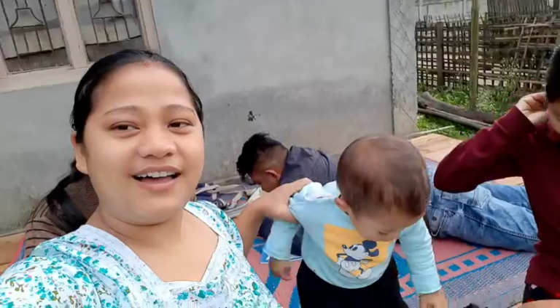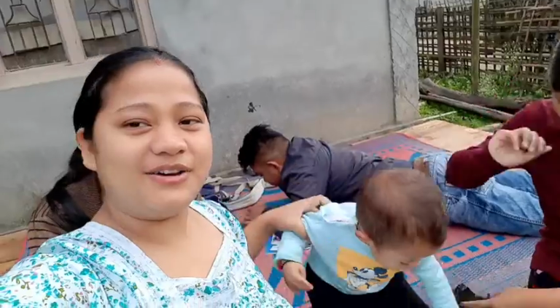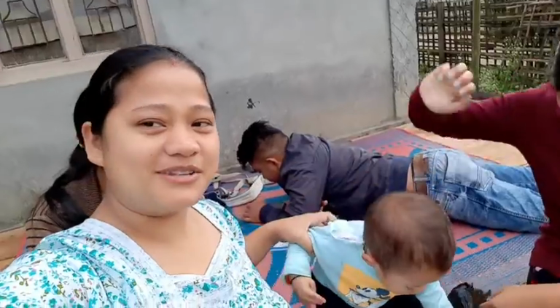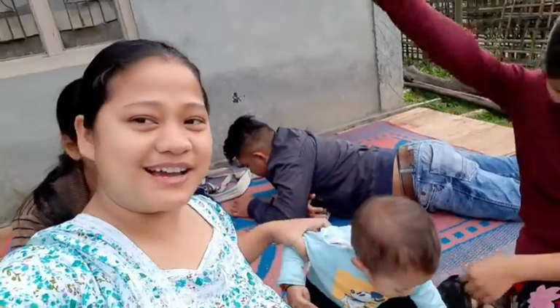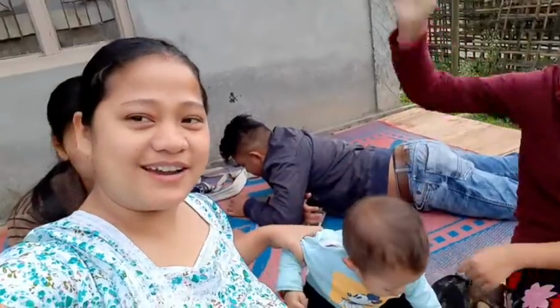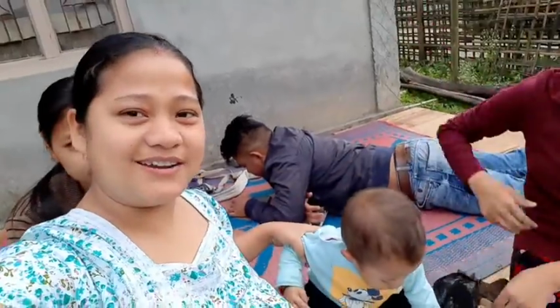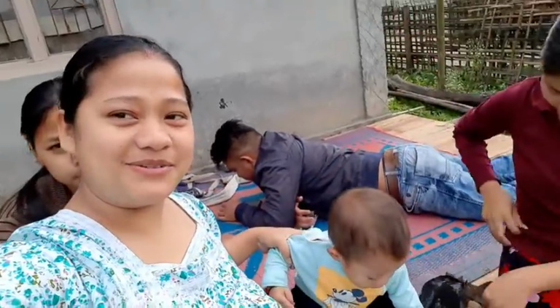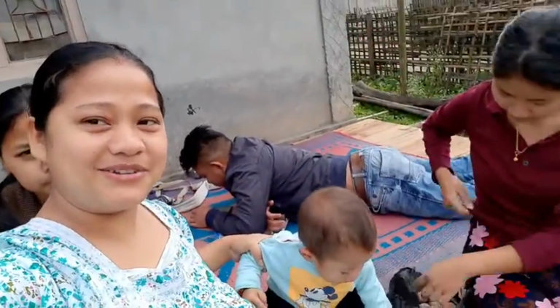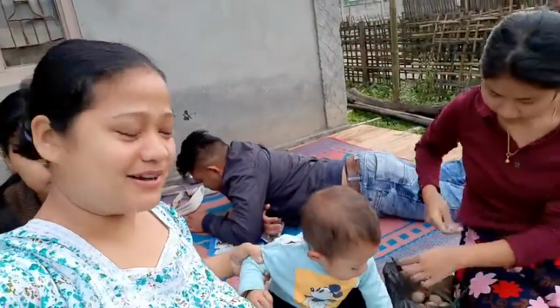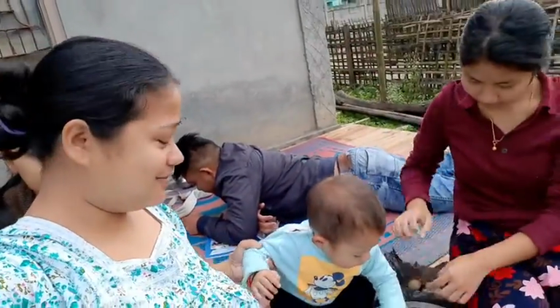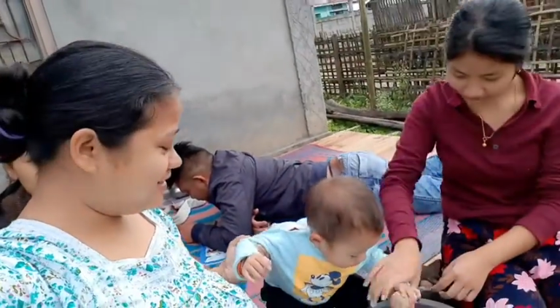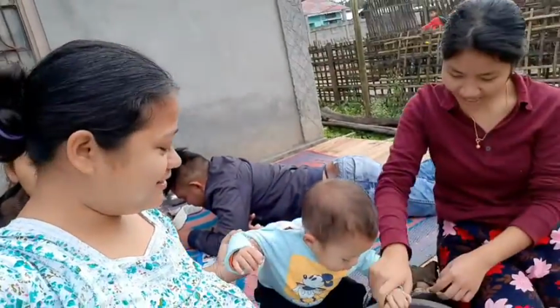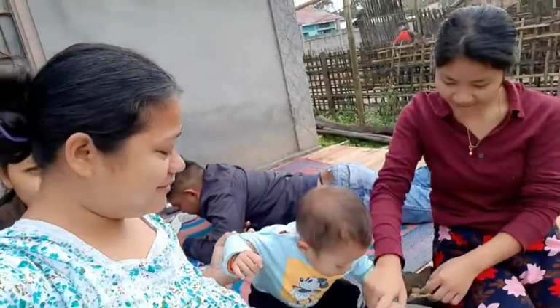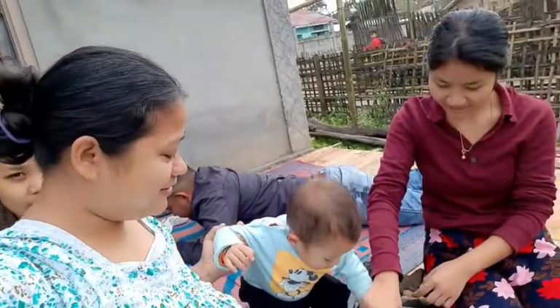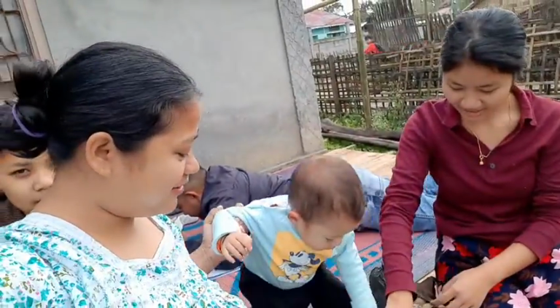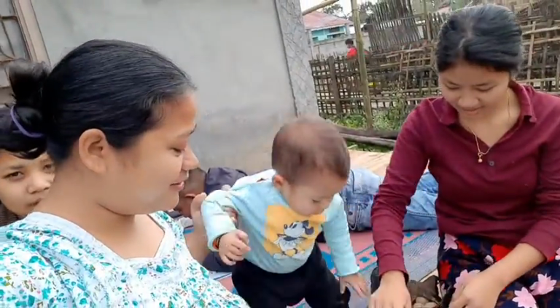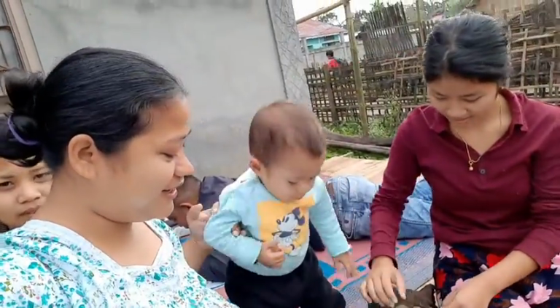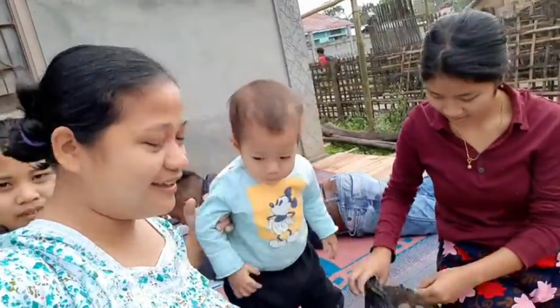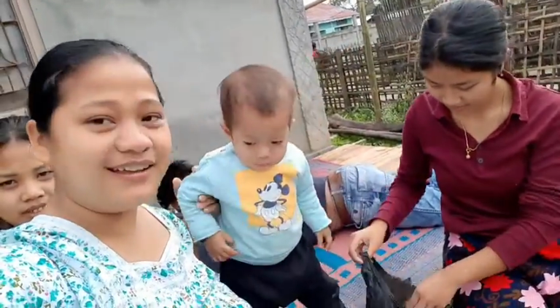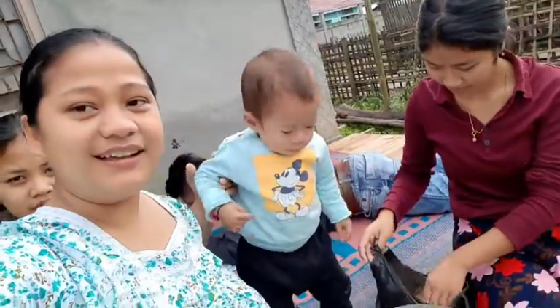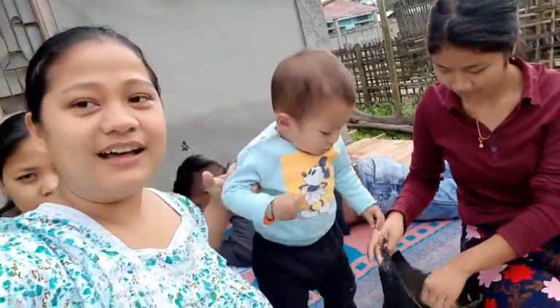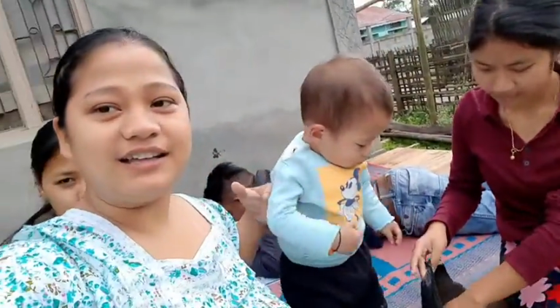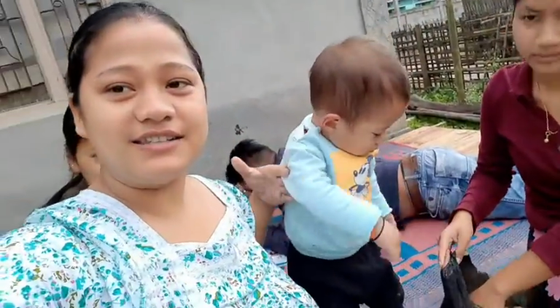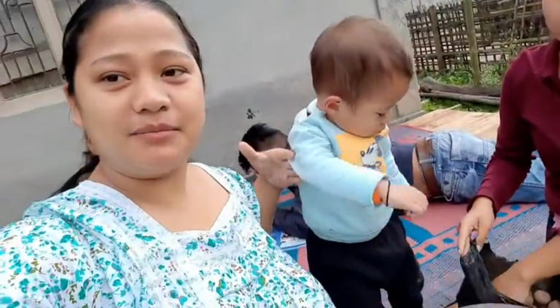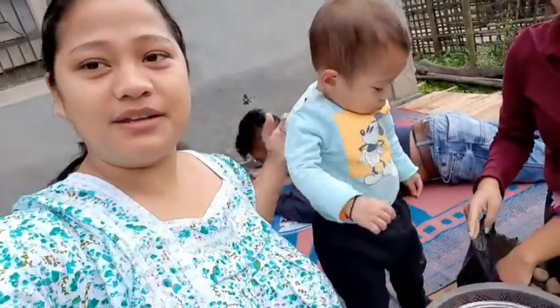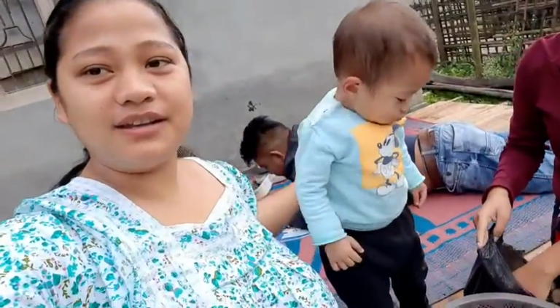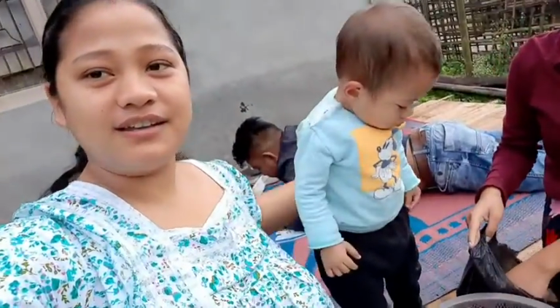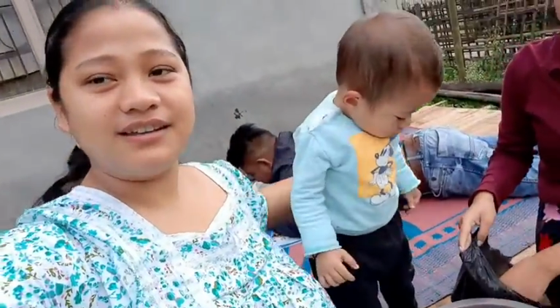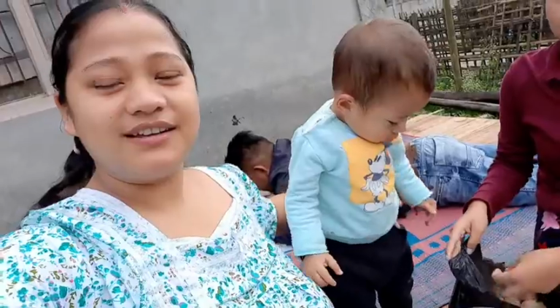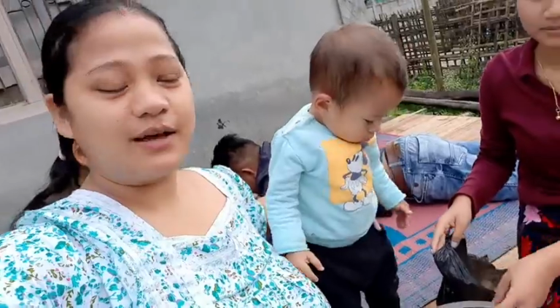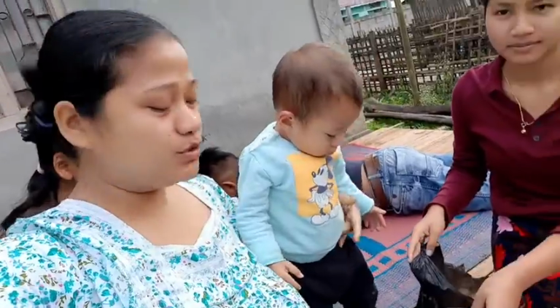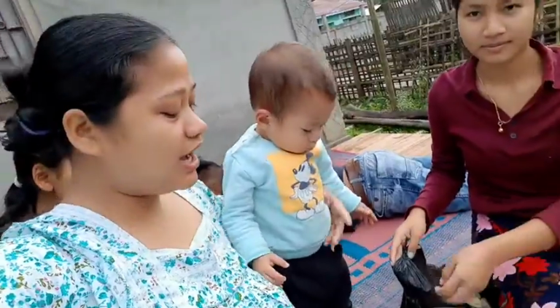Hi, Namaskar! Welcome to our channel. Today I am going to eat Puska.